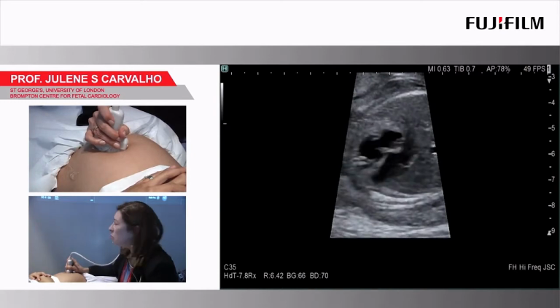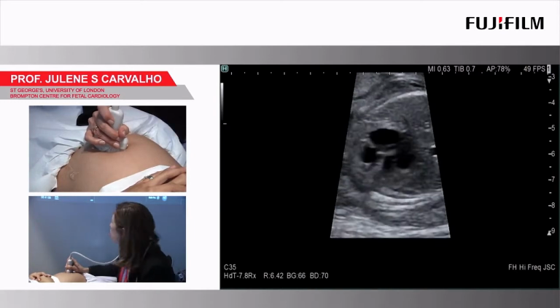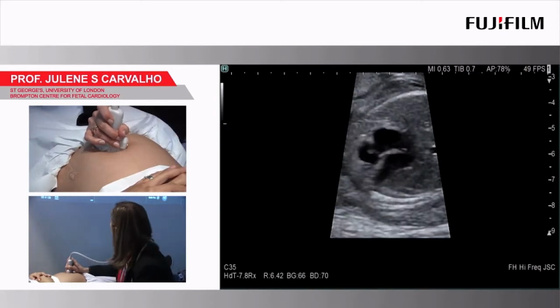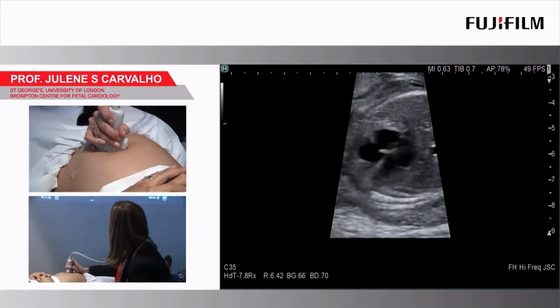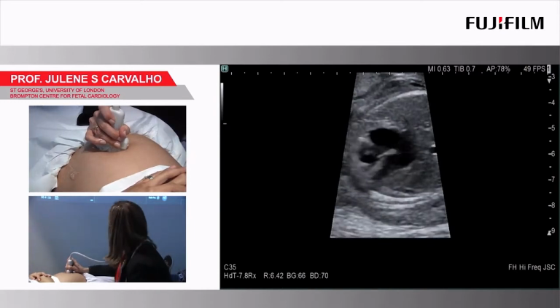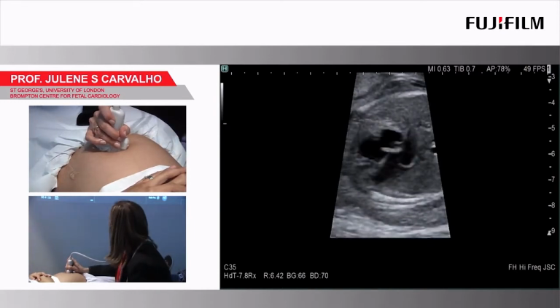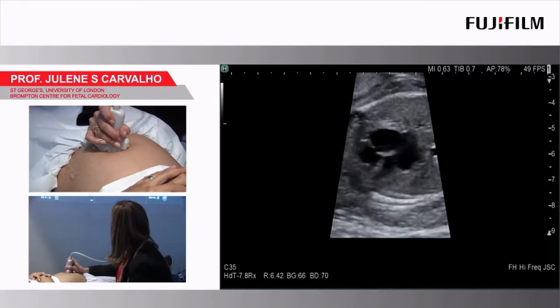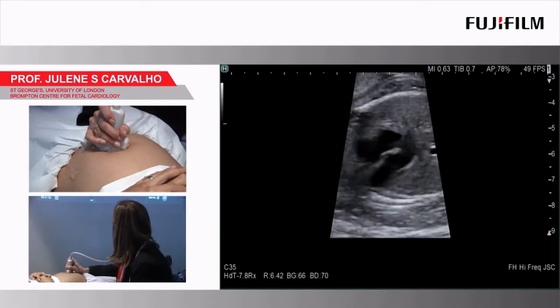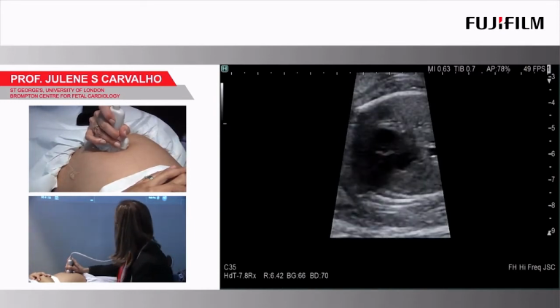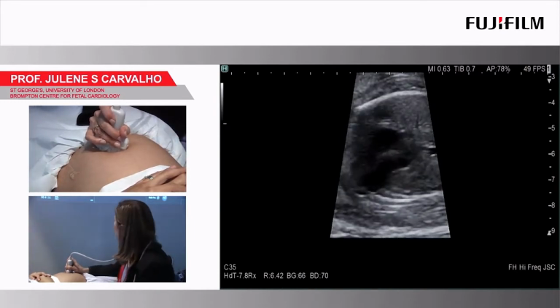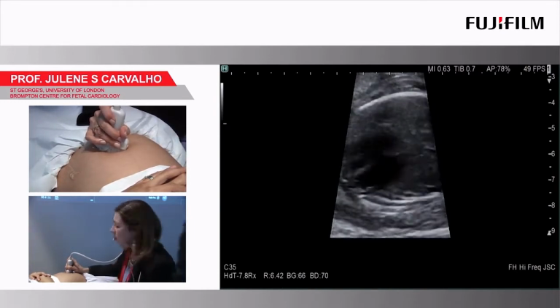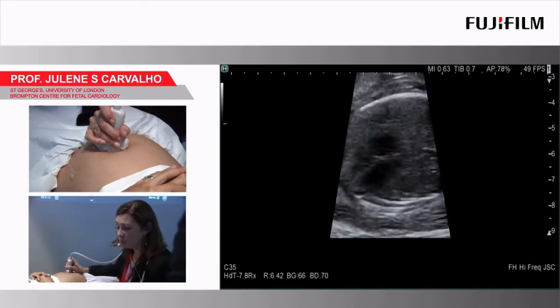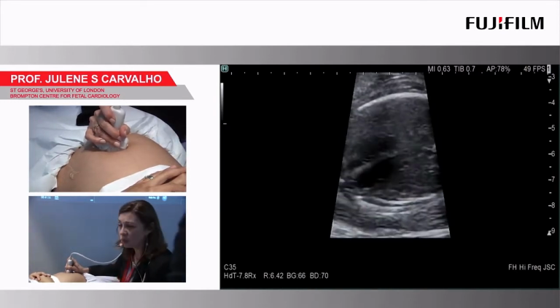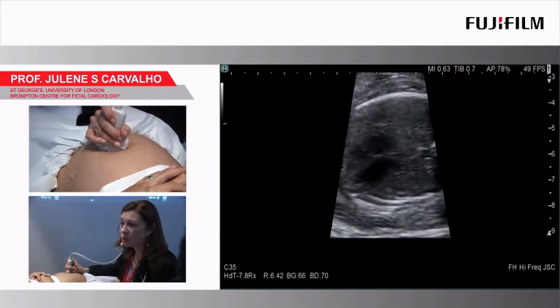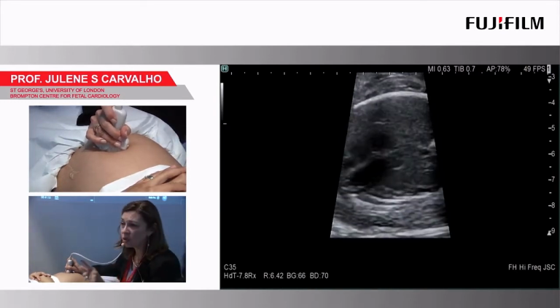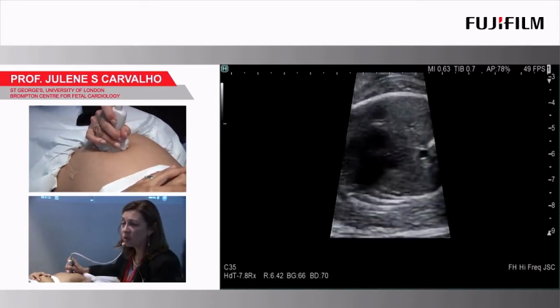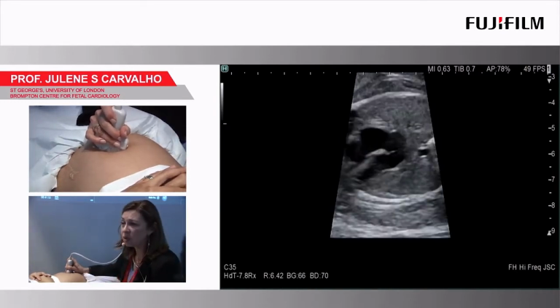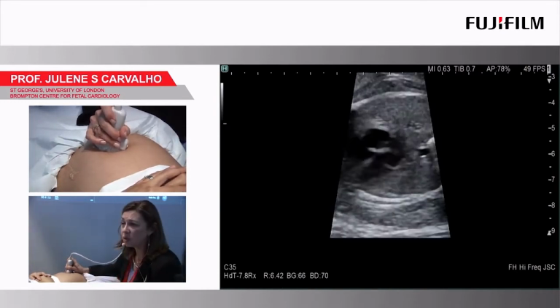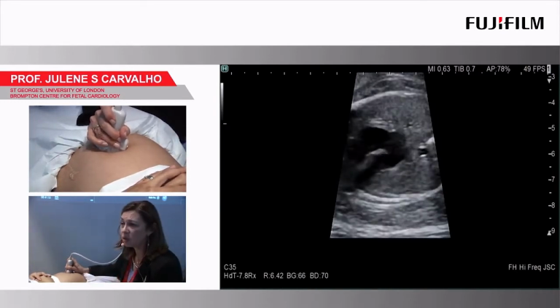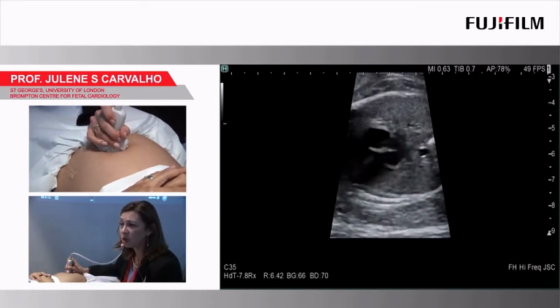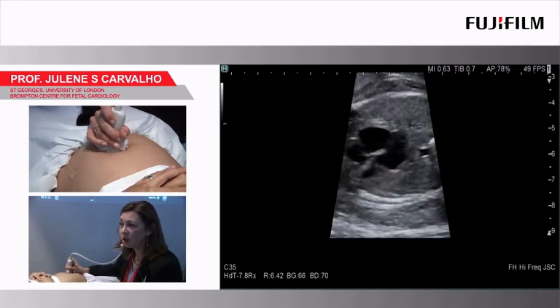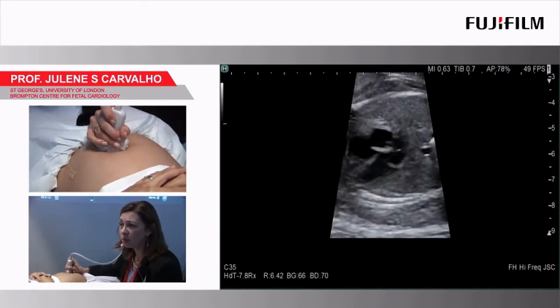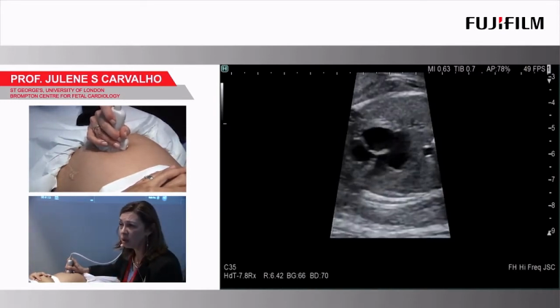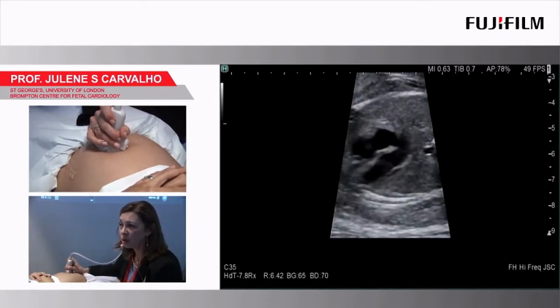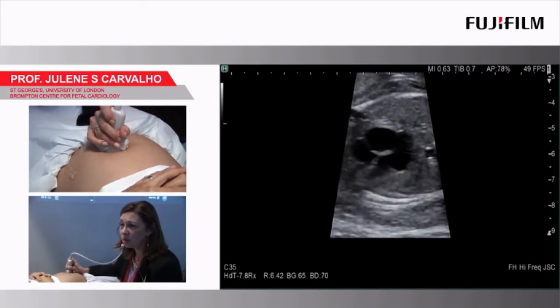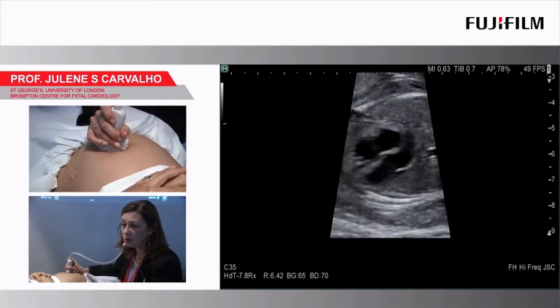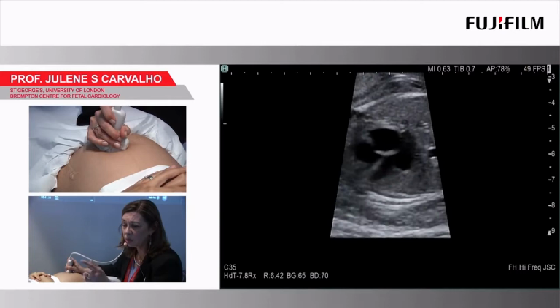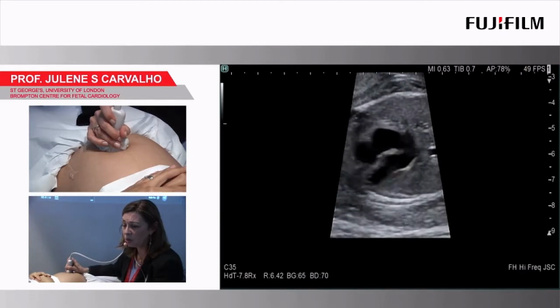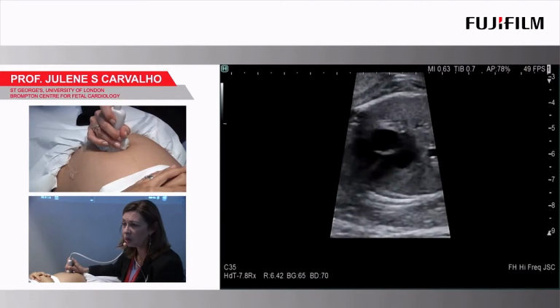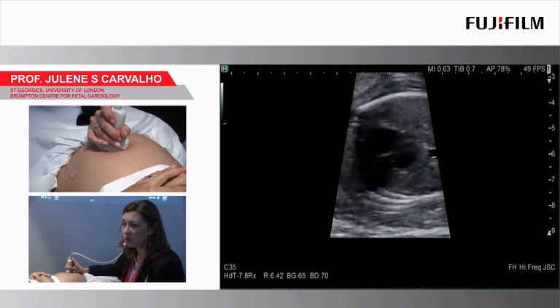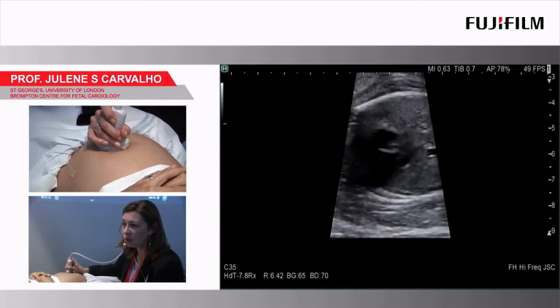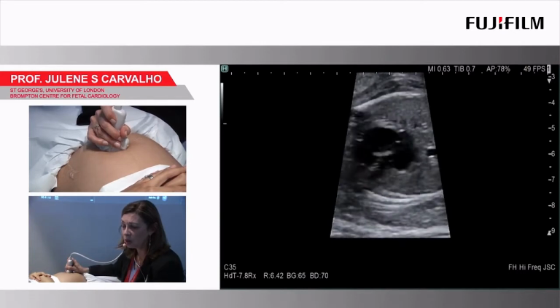Is it projecting well? Yeah, not as good as the screen here, but you can look at the one here if you want.